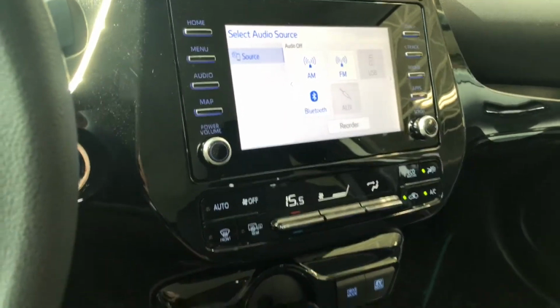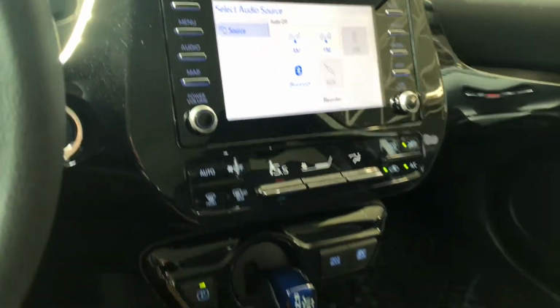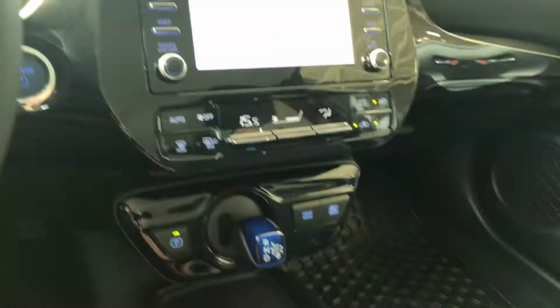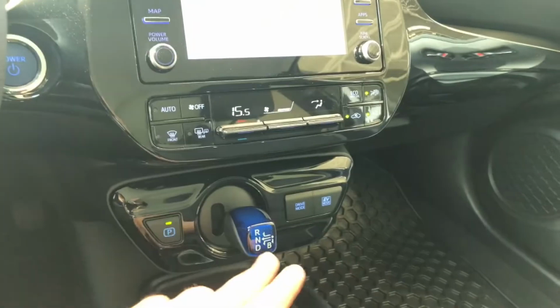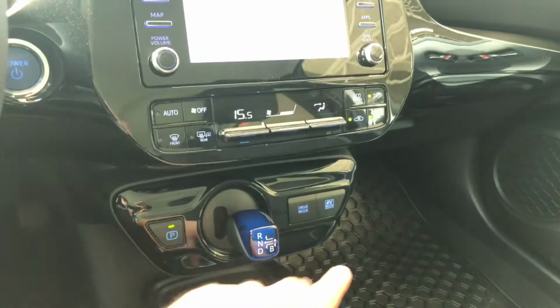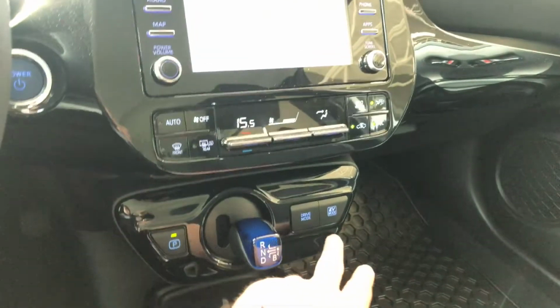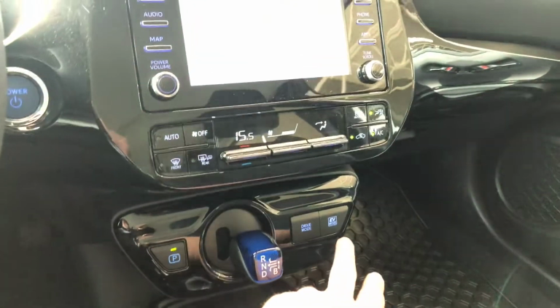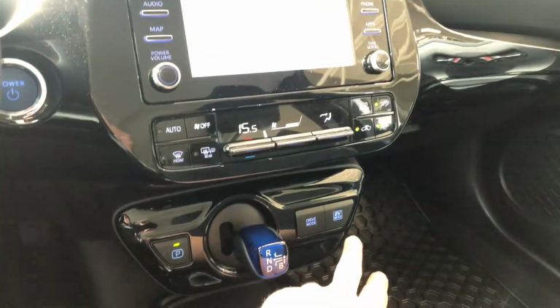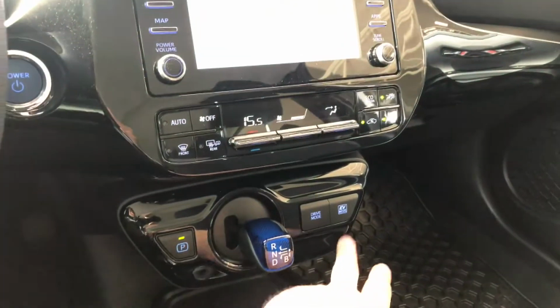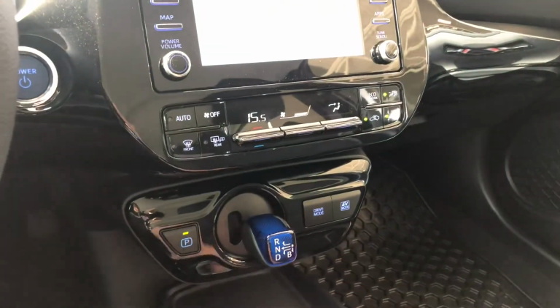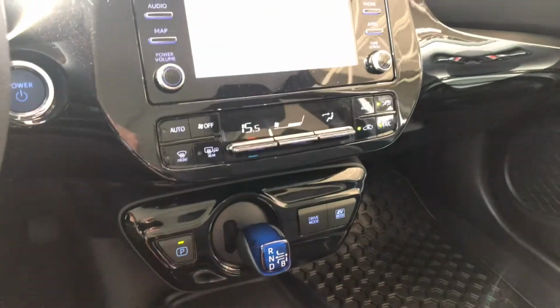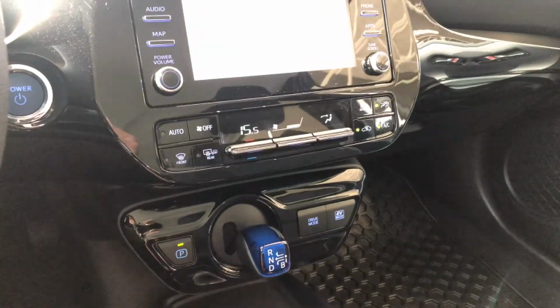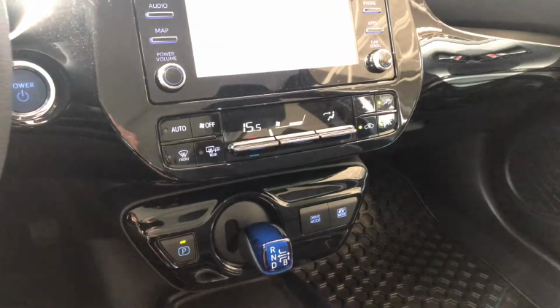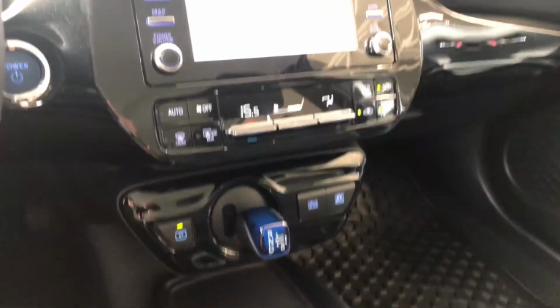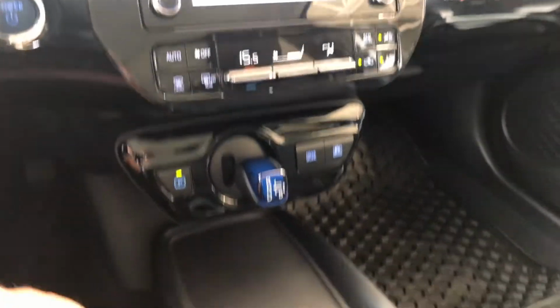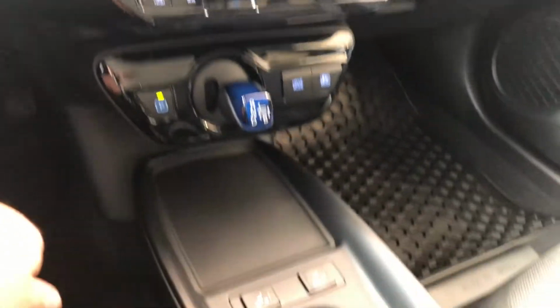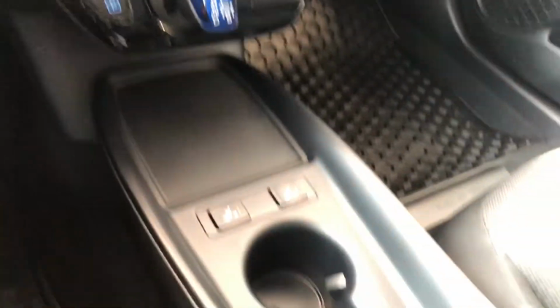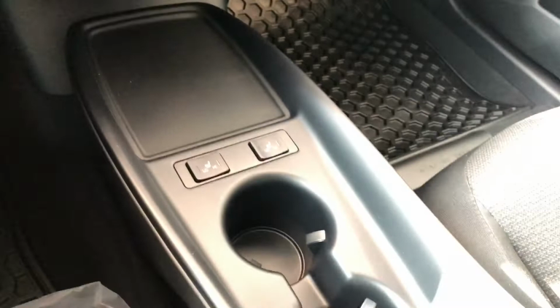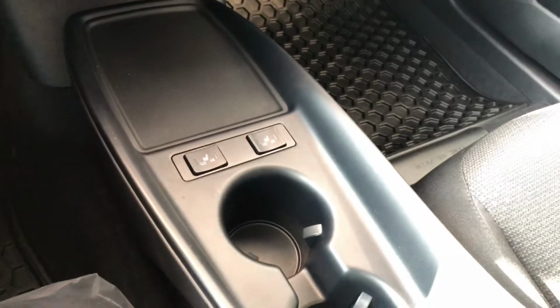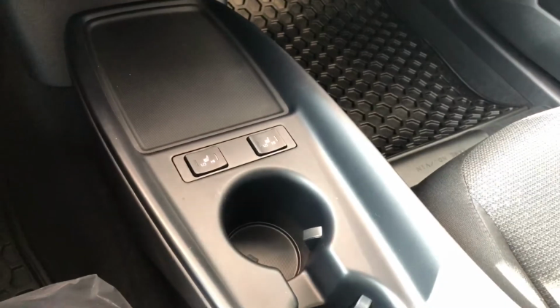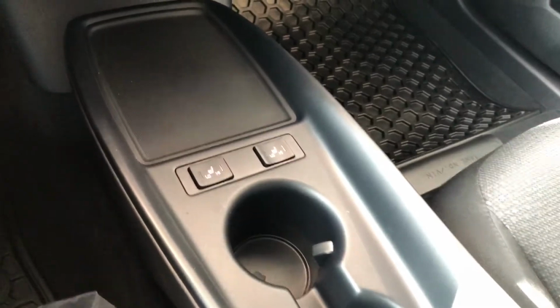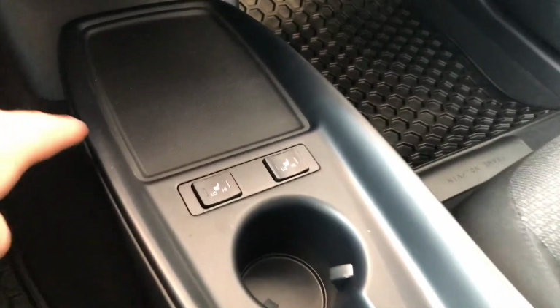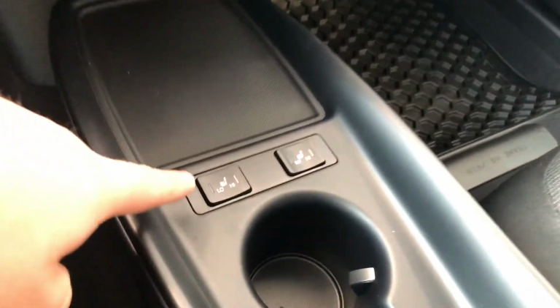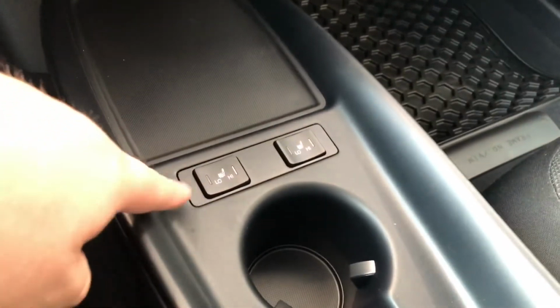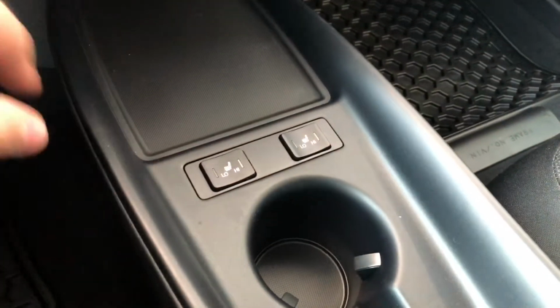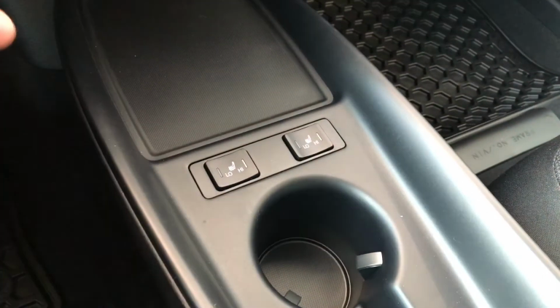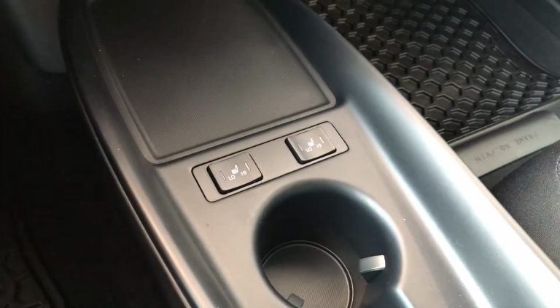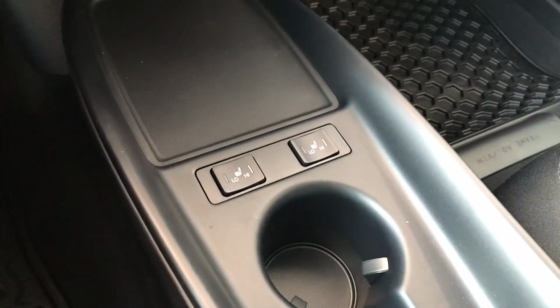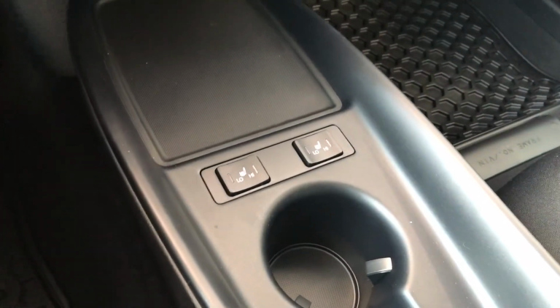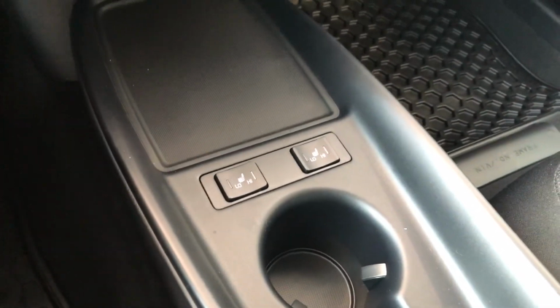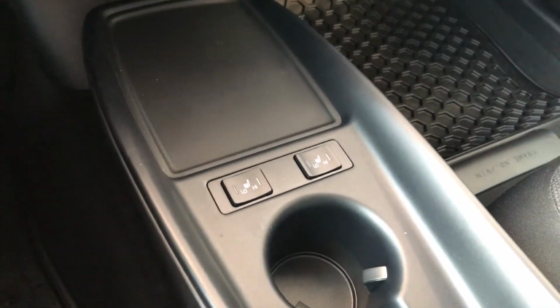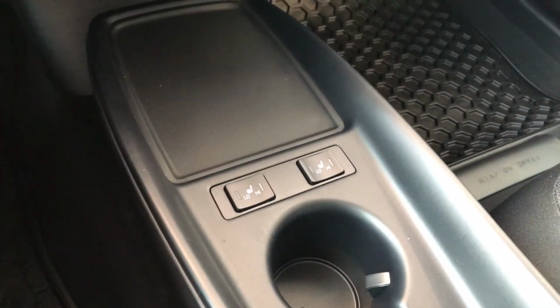Moving down next to the shifter you have your EV mode. We have some storage and cup holders, and this is also where you'll find your driver and passenger heated seats.